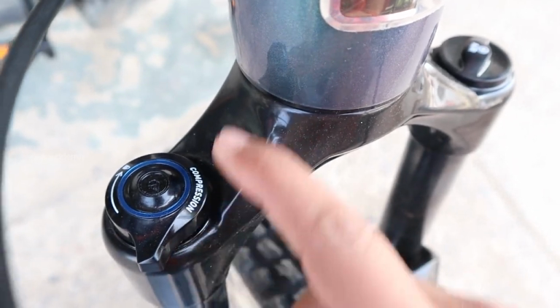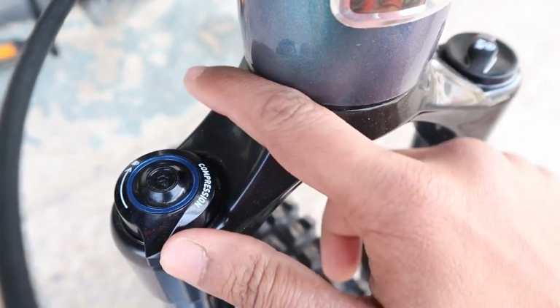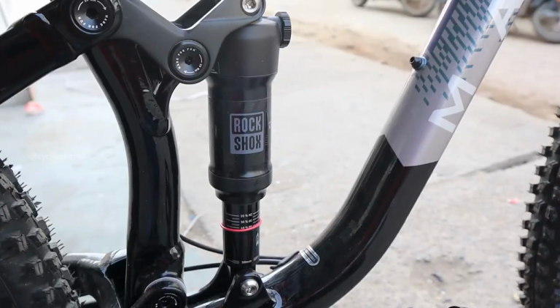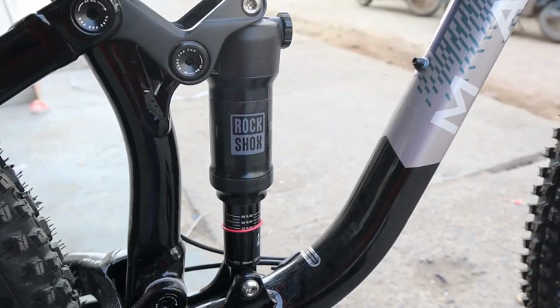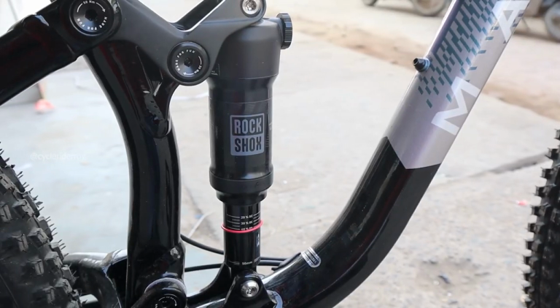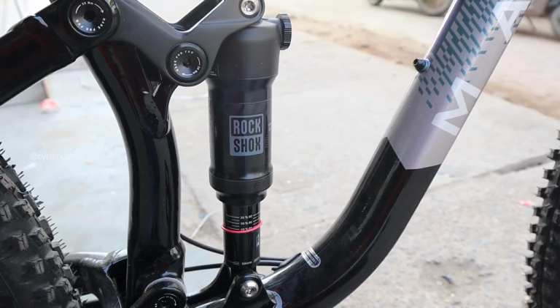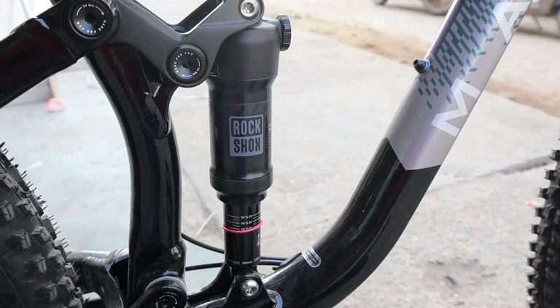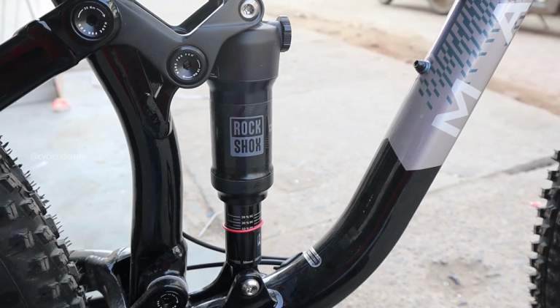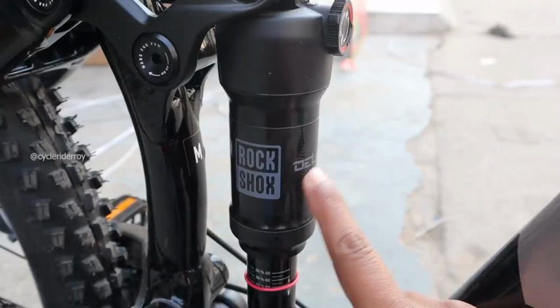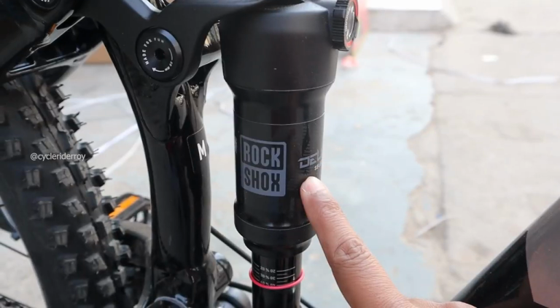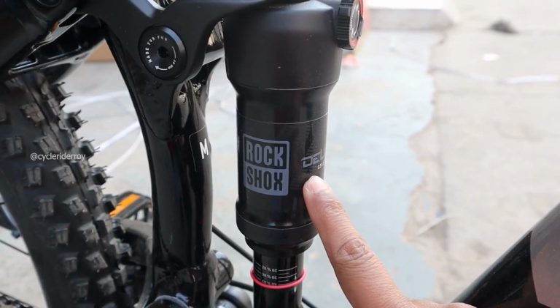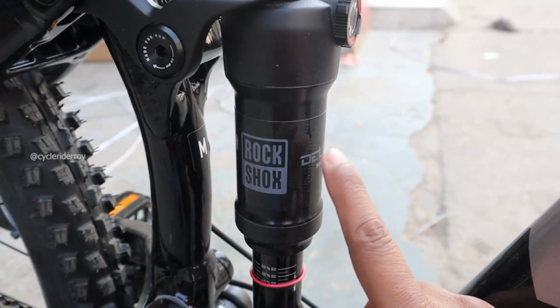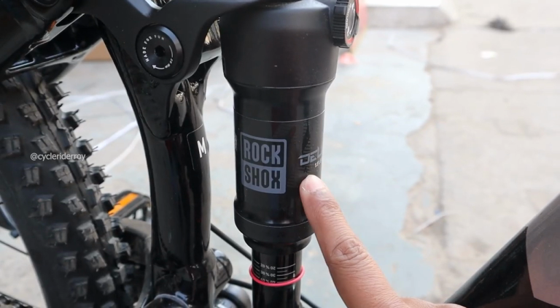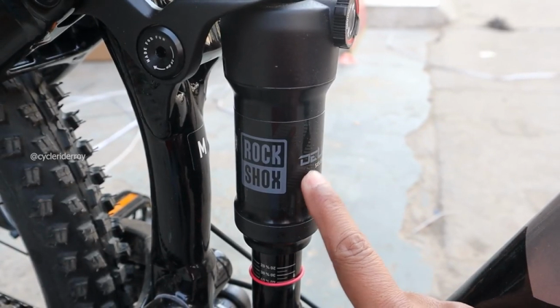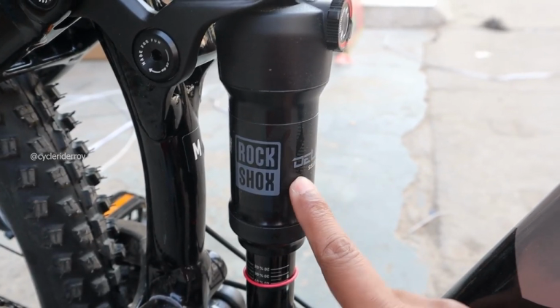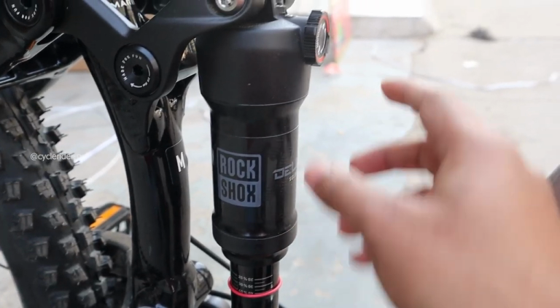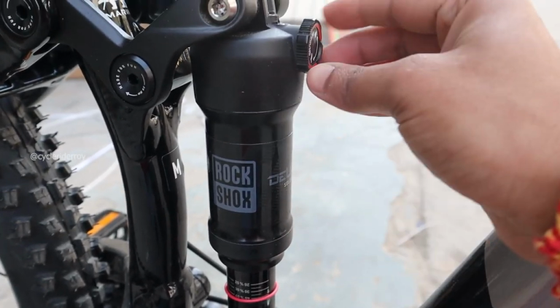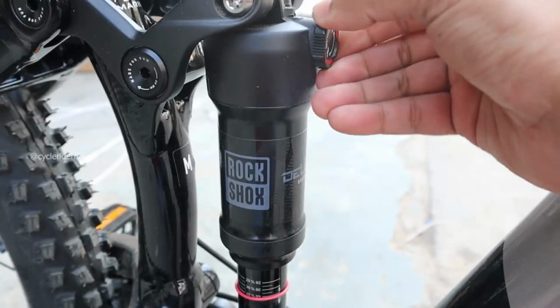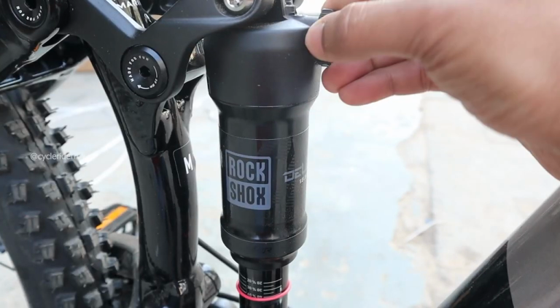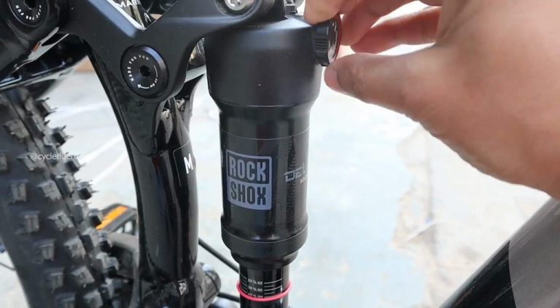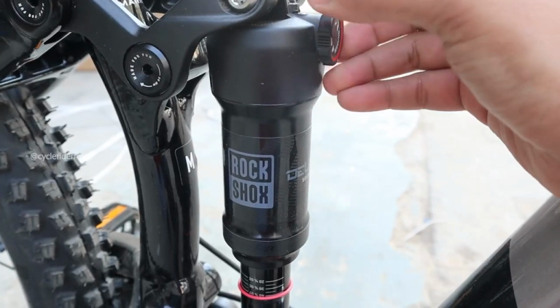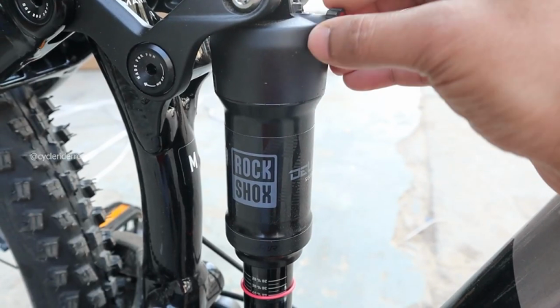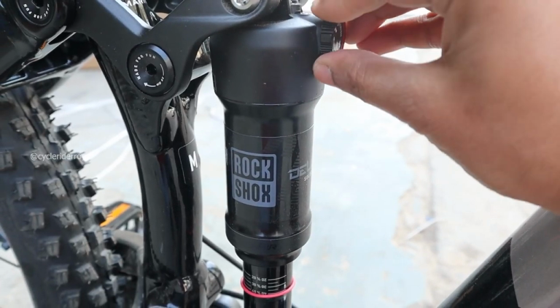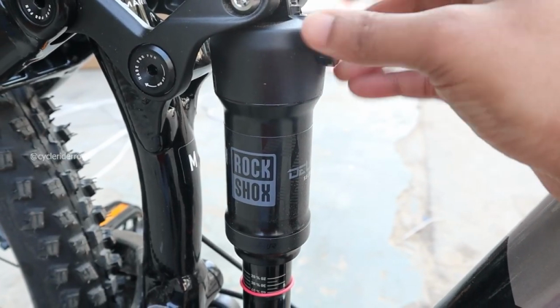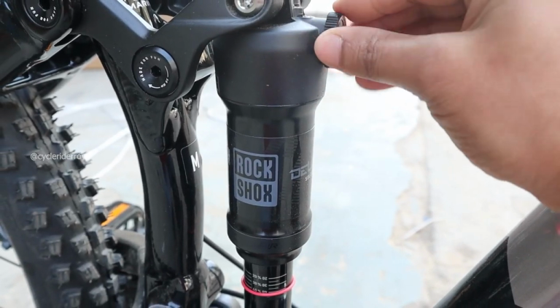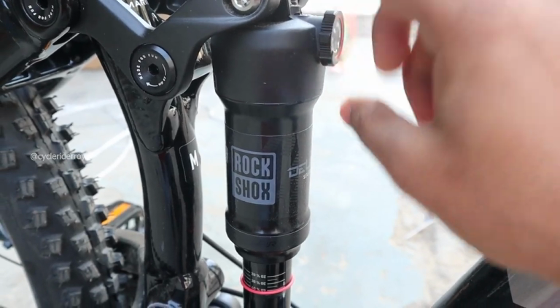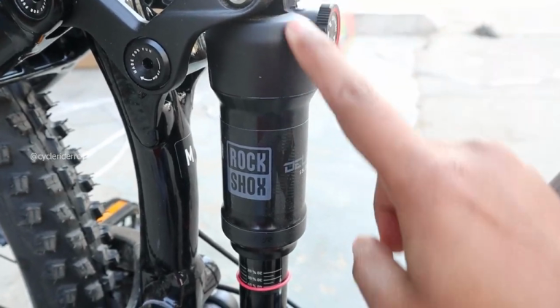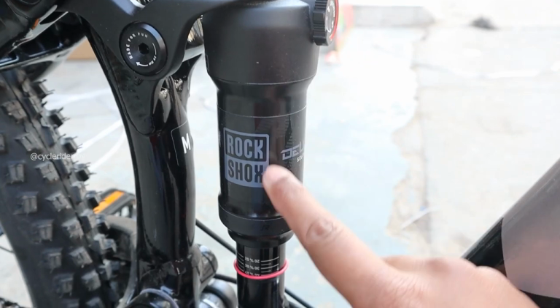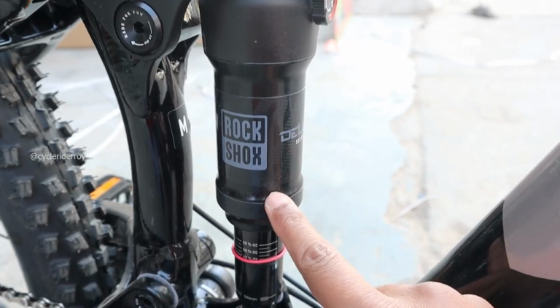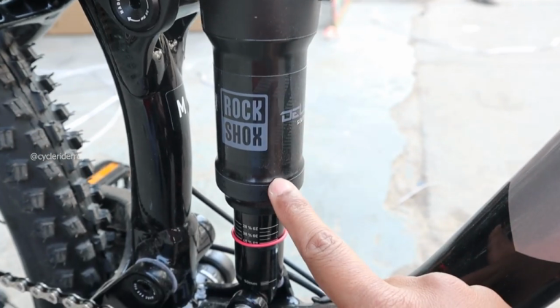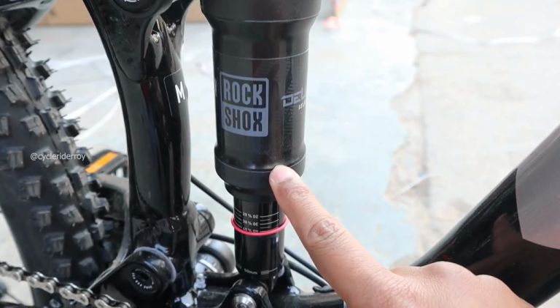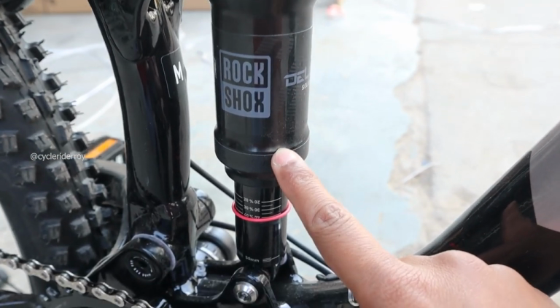At the back you get a RockShox Deluxe Select Debonair rear shock, which comes with rebound technology.